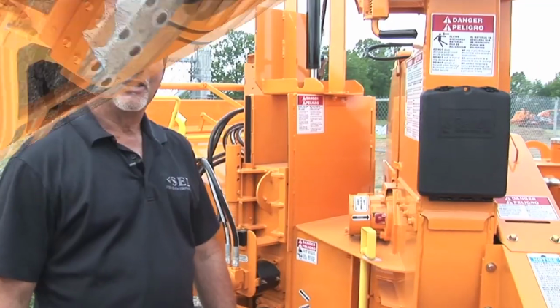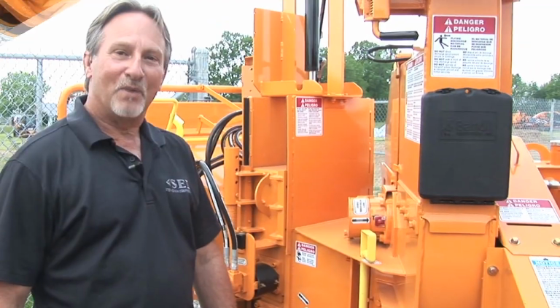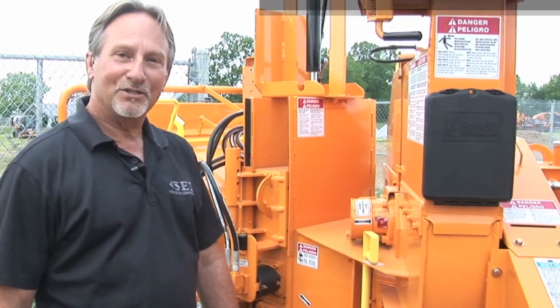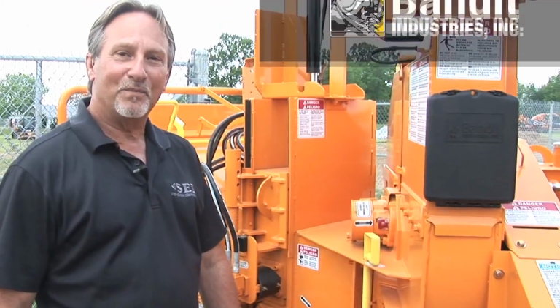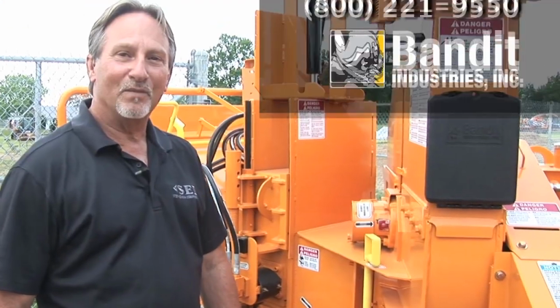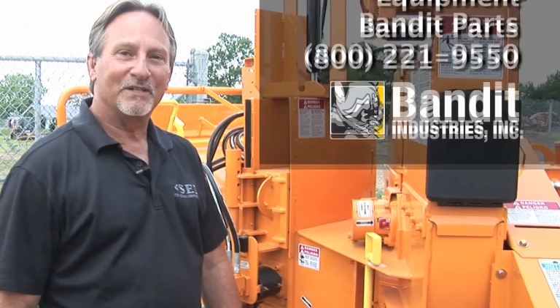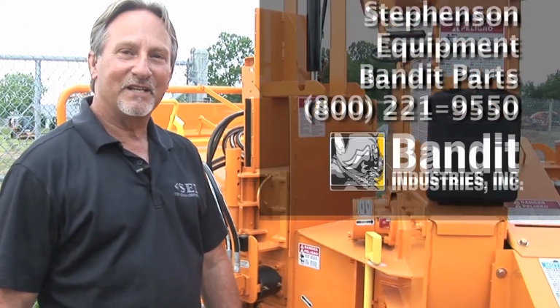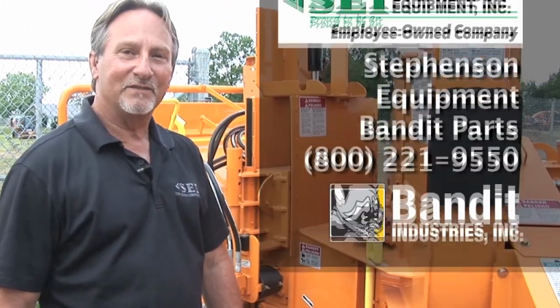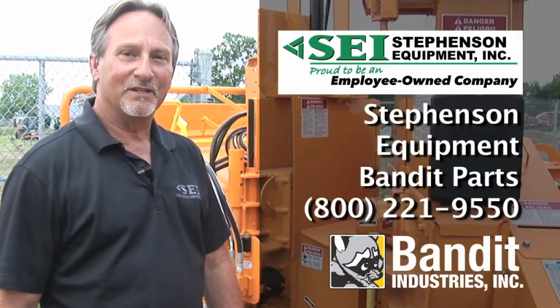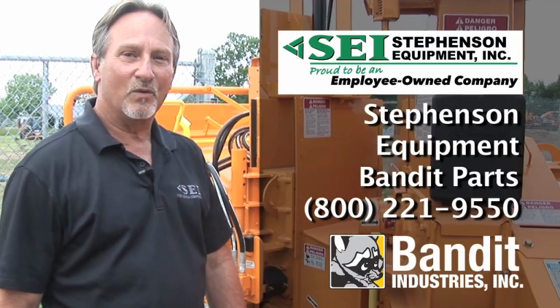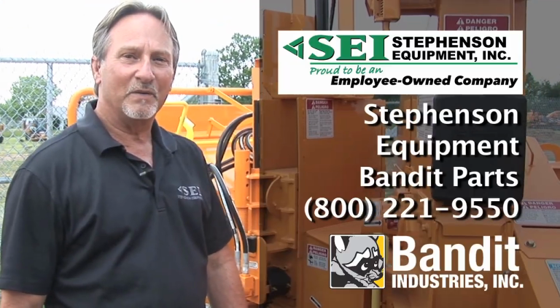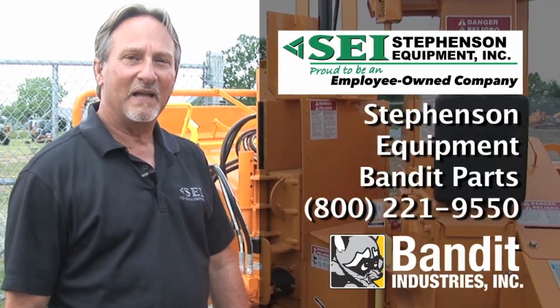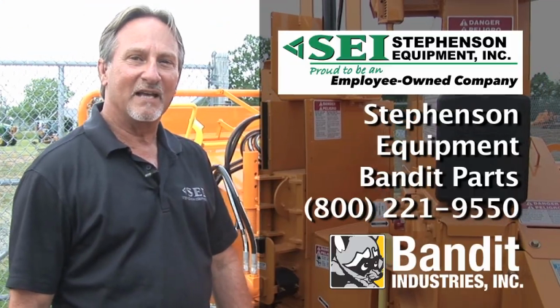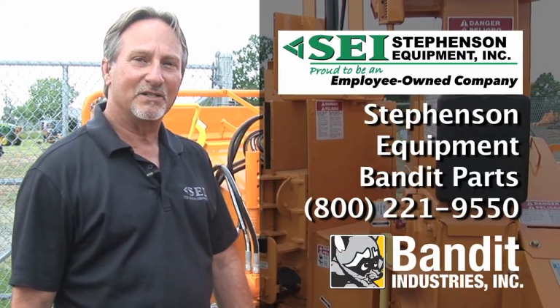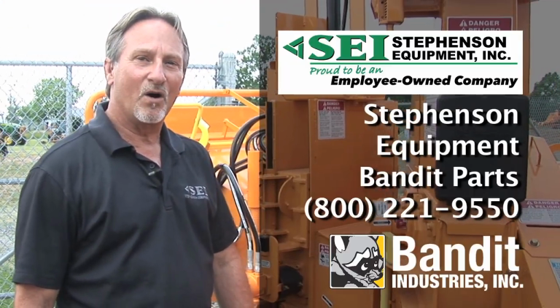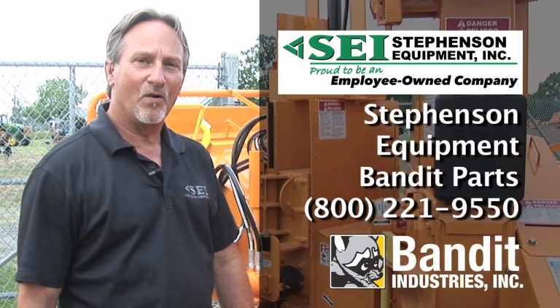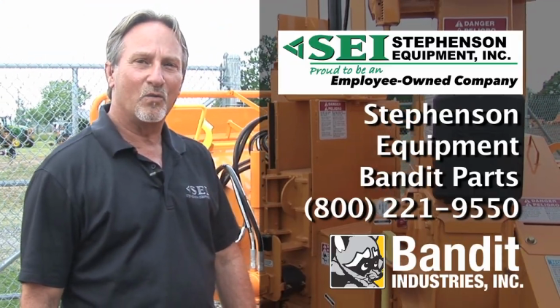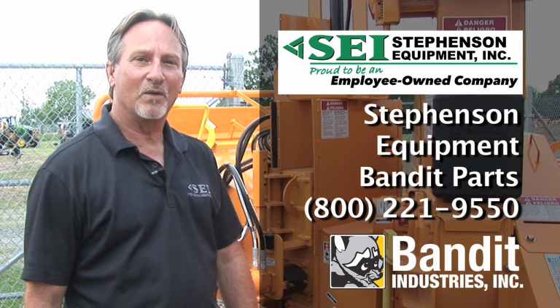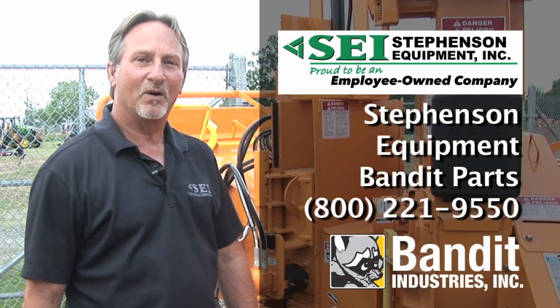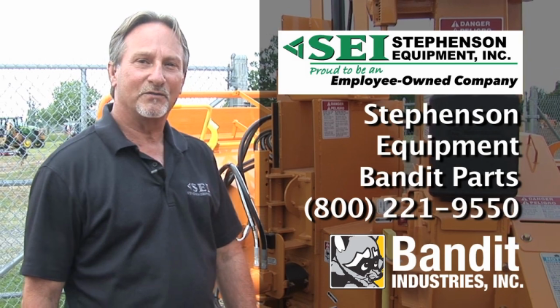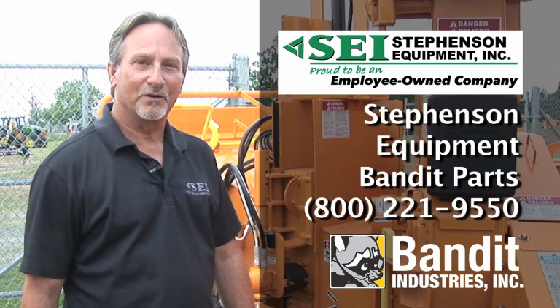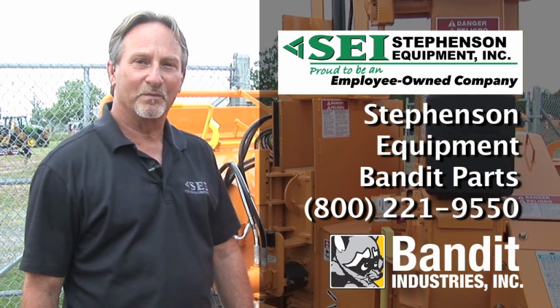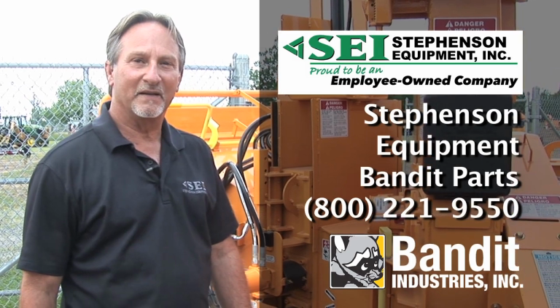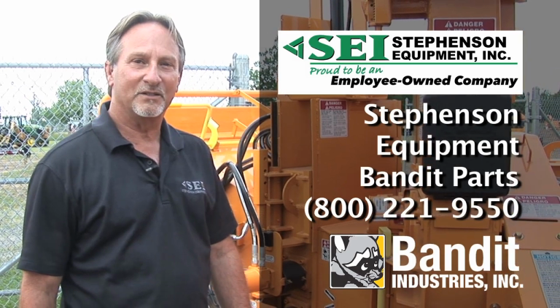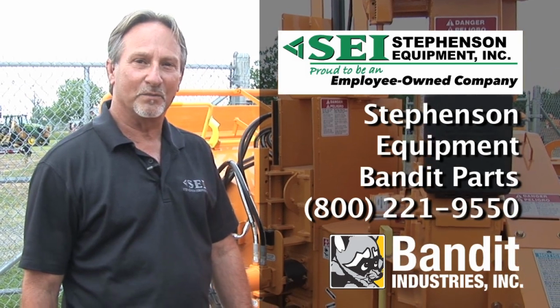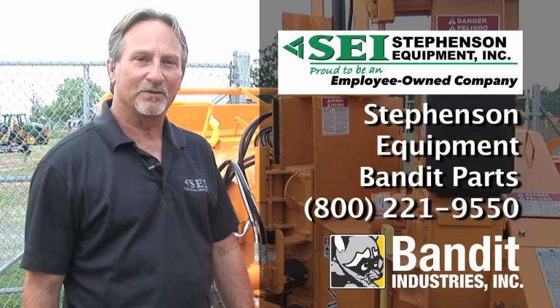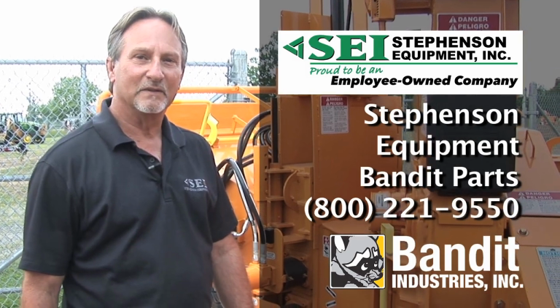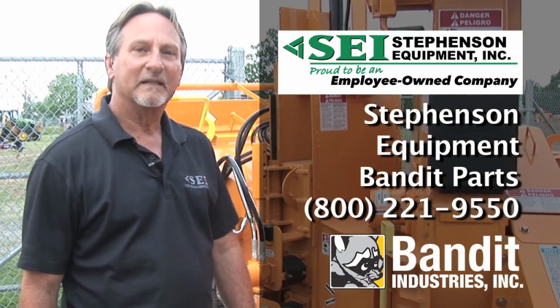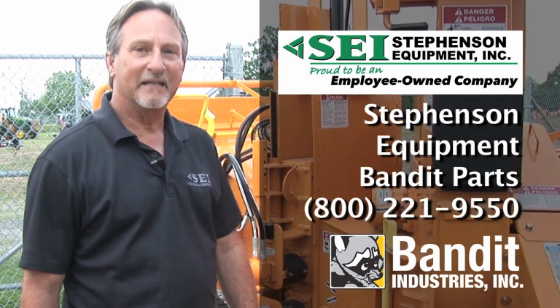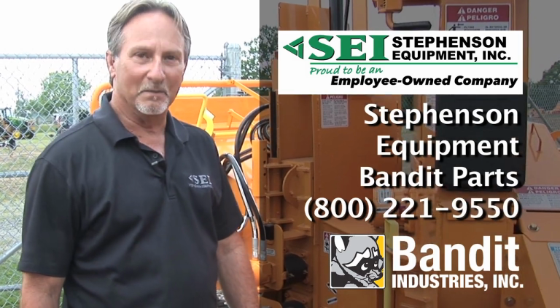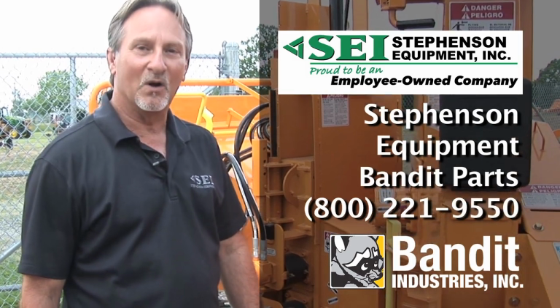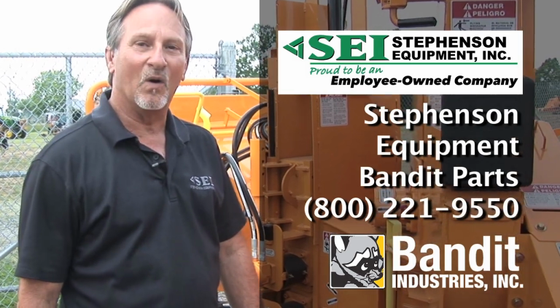The parts department at Stevenson Equipment has all the wear parts for your Bandit chippers. Give them a call.